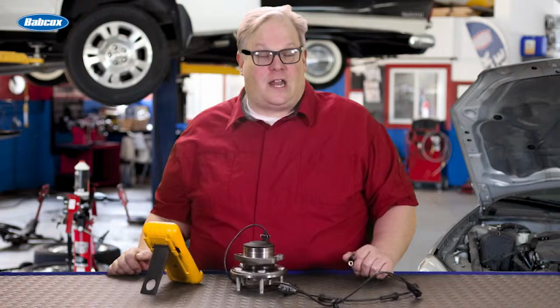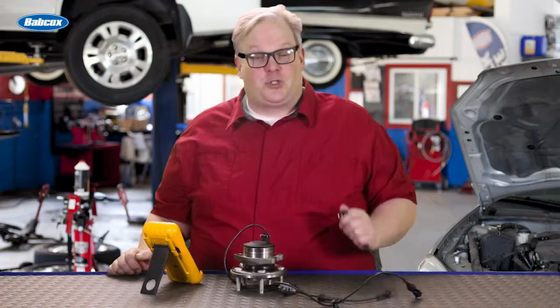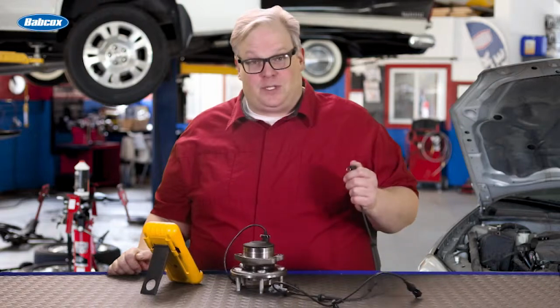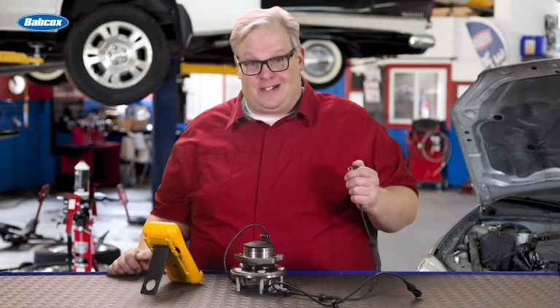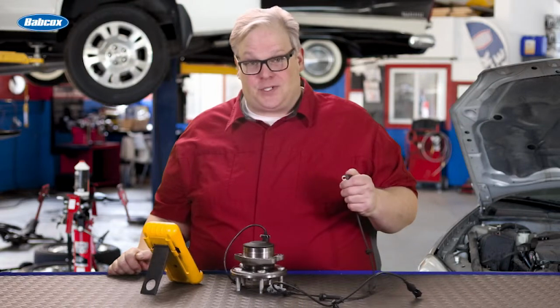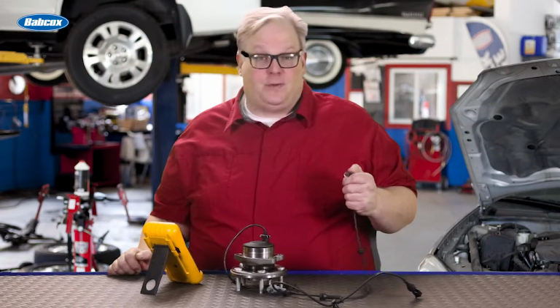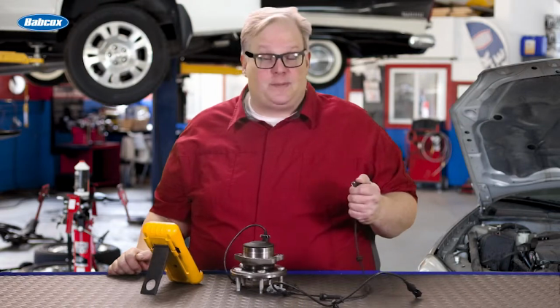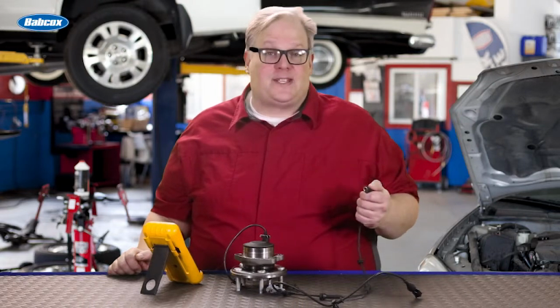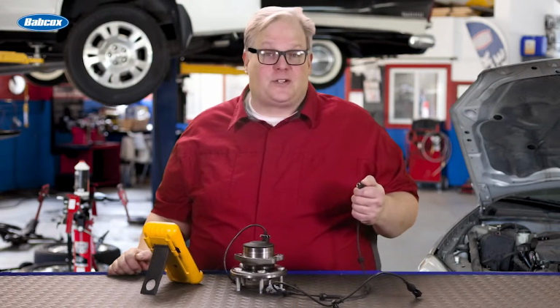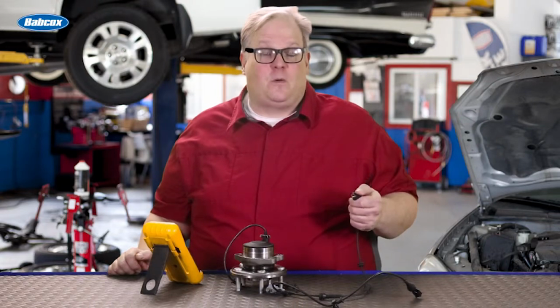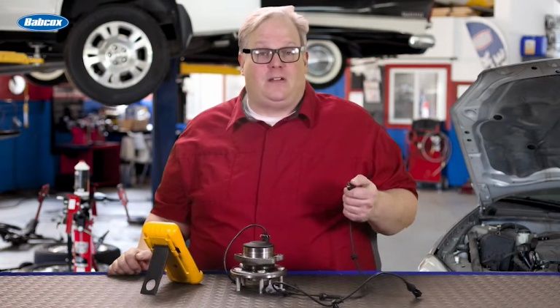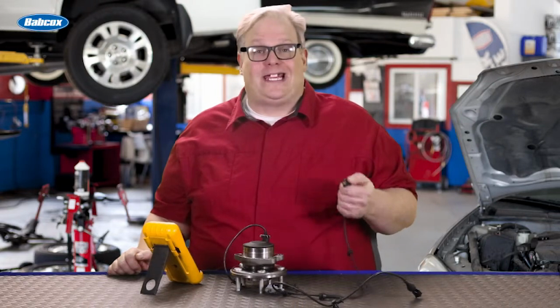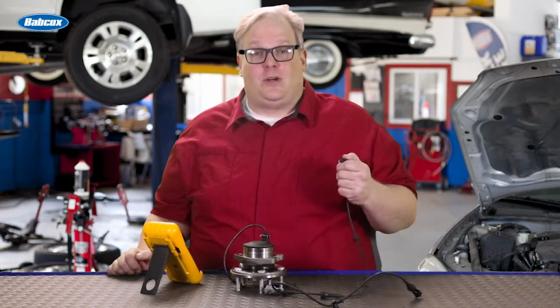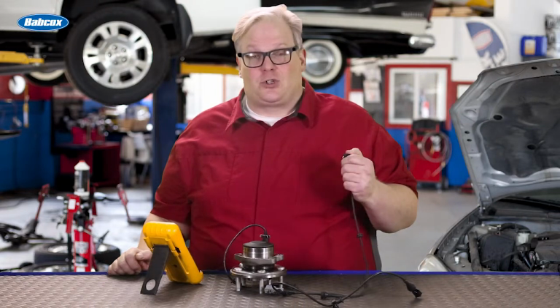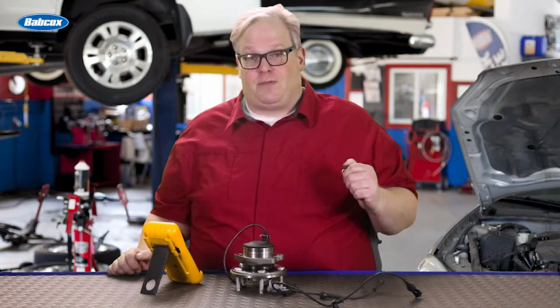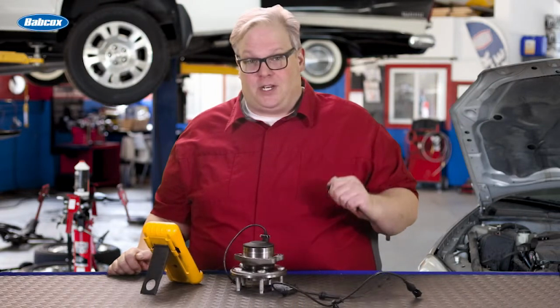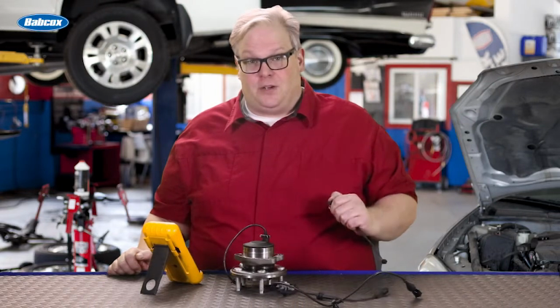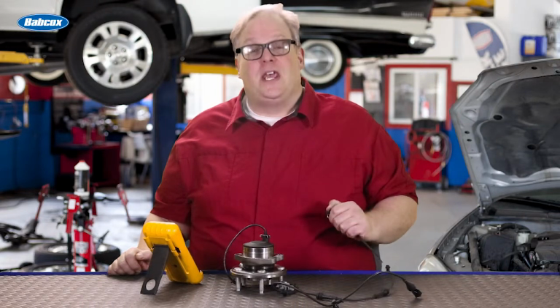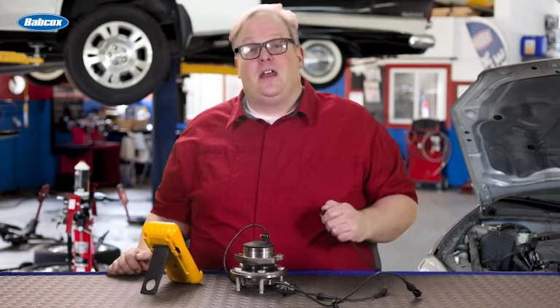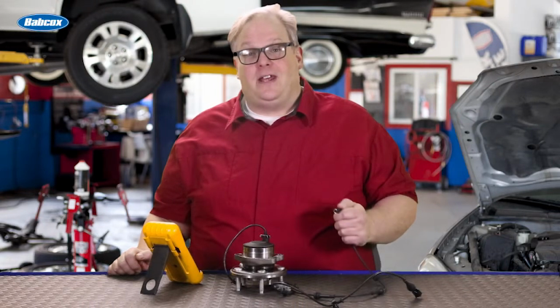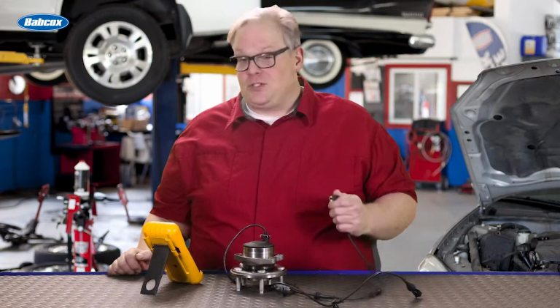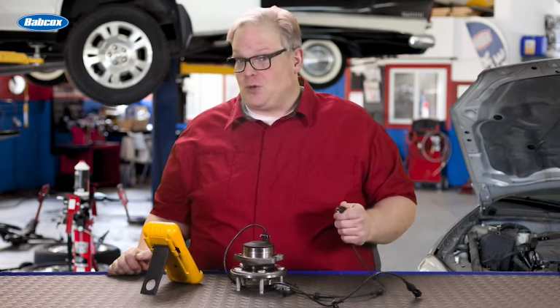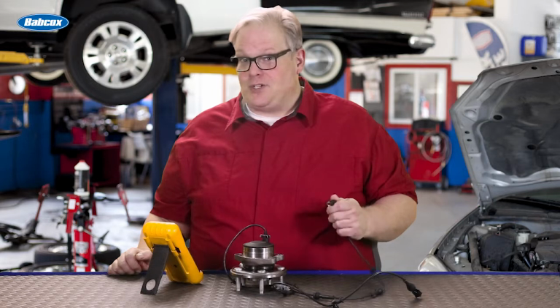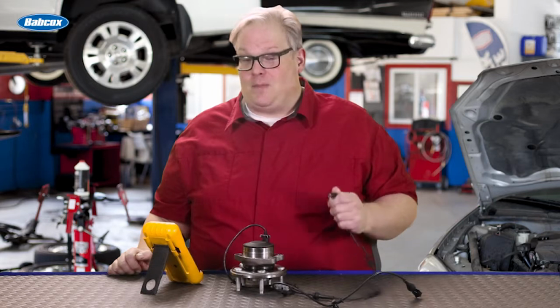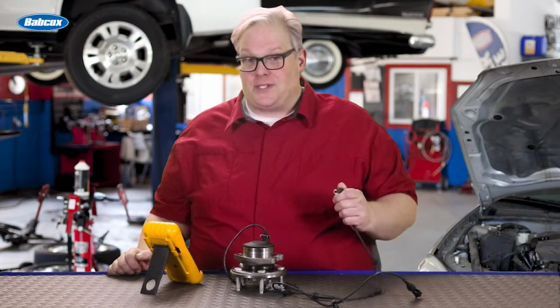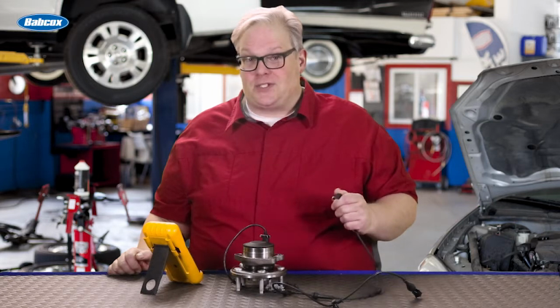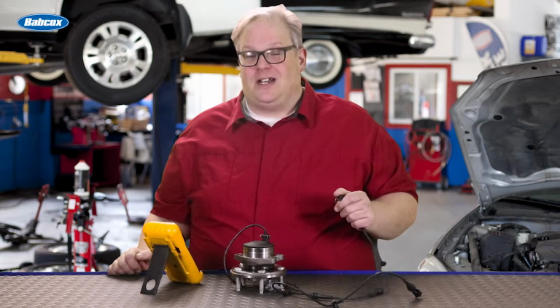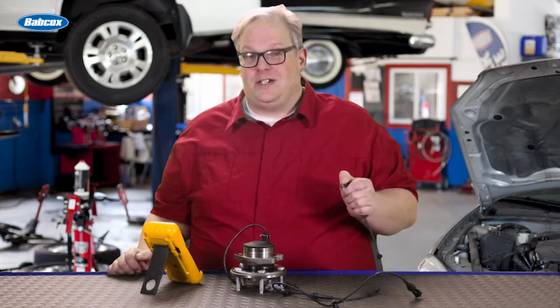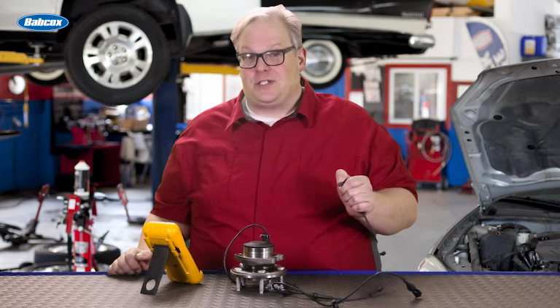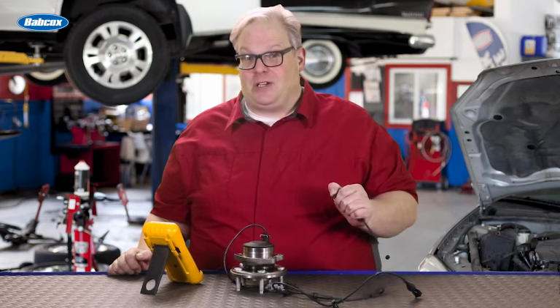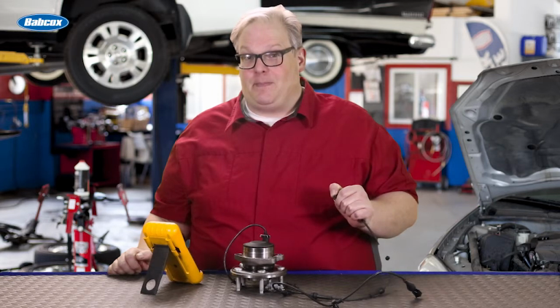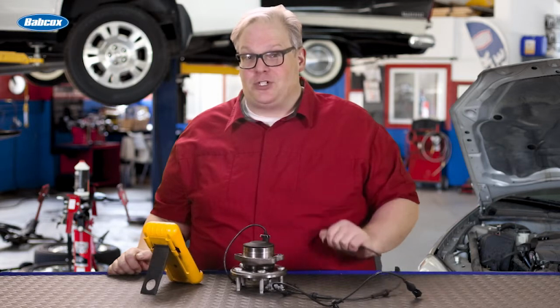Having trouble diagnosing a wheel speed sensor? I got a quick trick for you to use that just requires you to pull the sensor and just give it a little pinch.